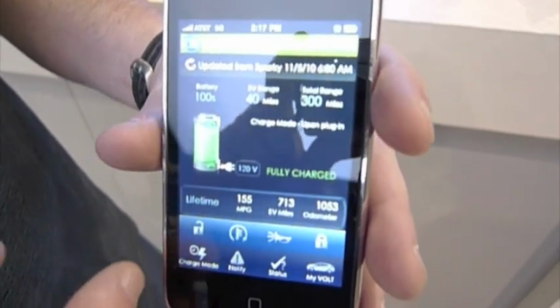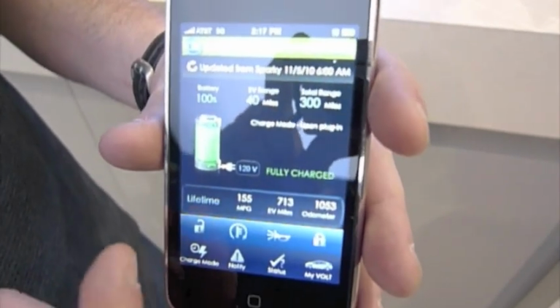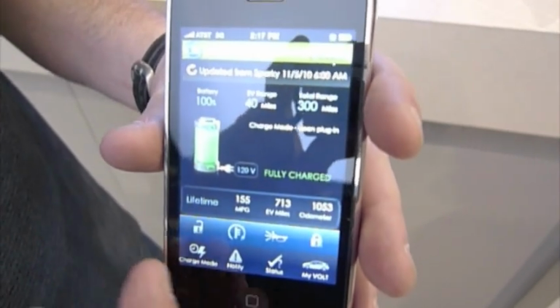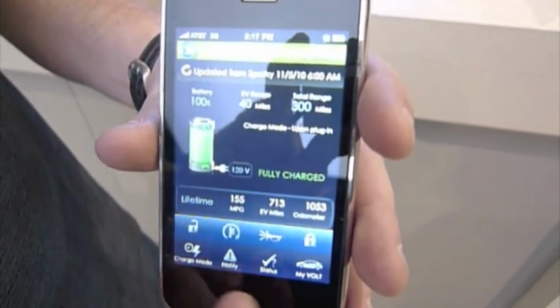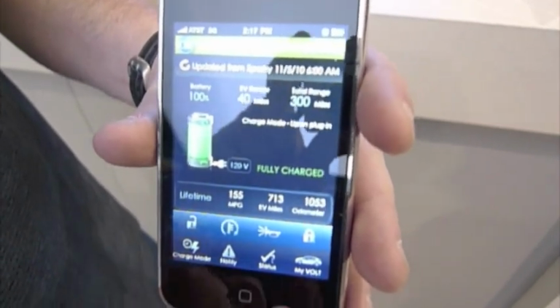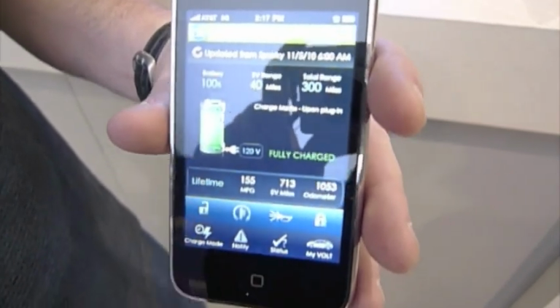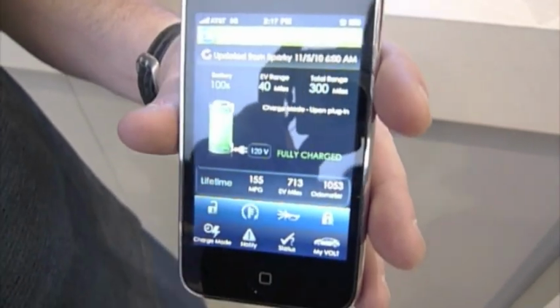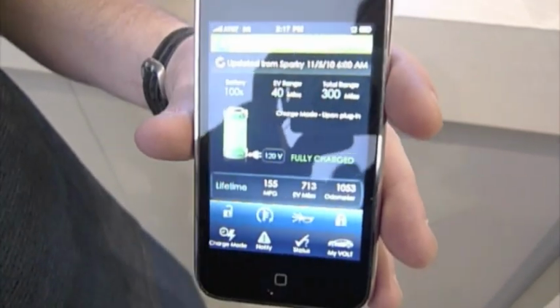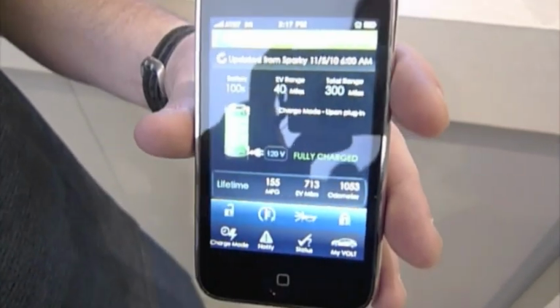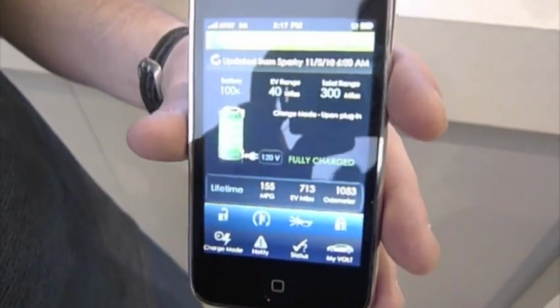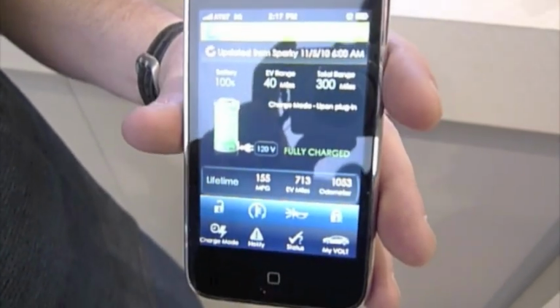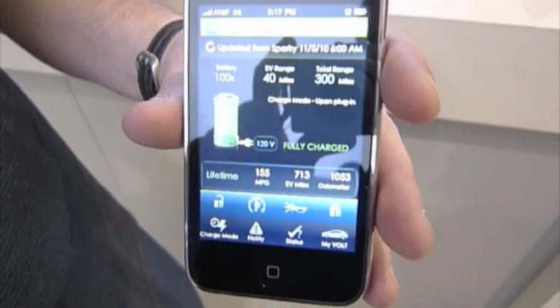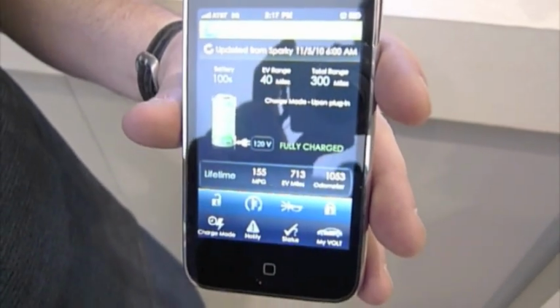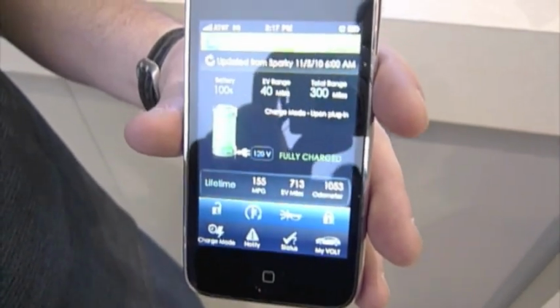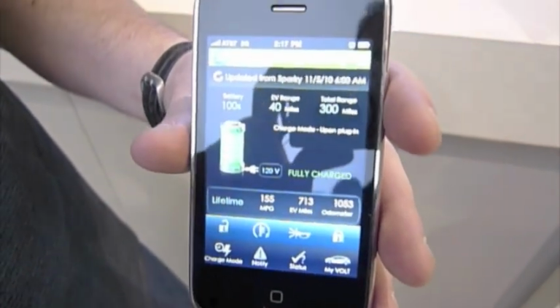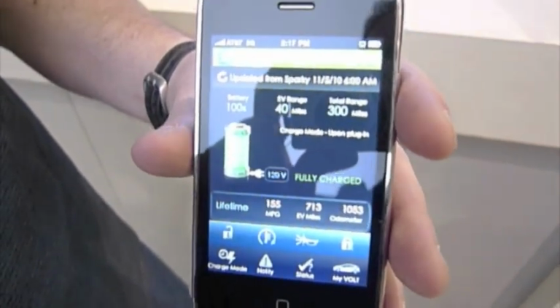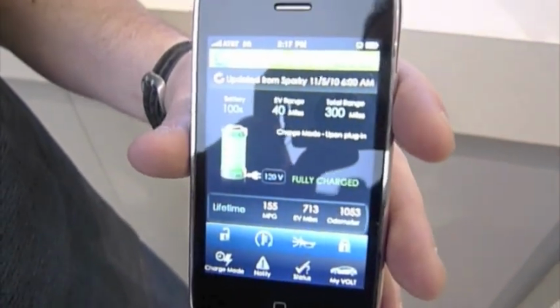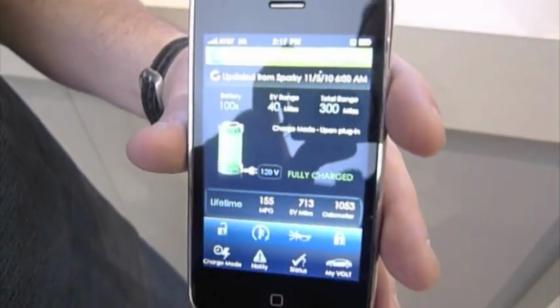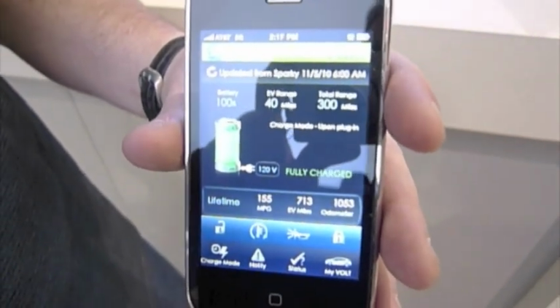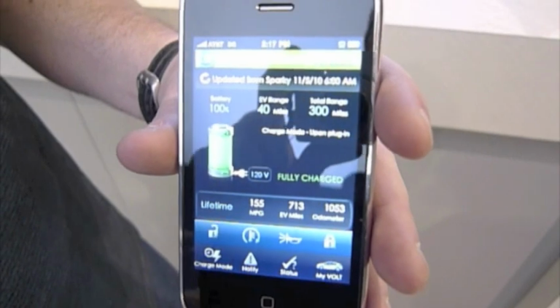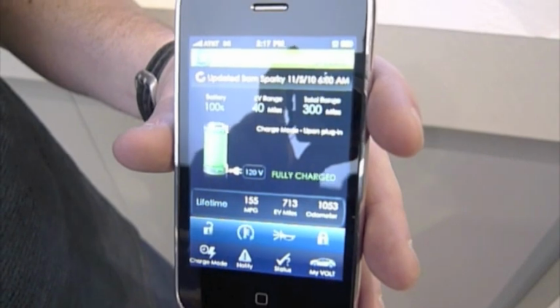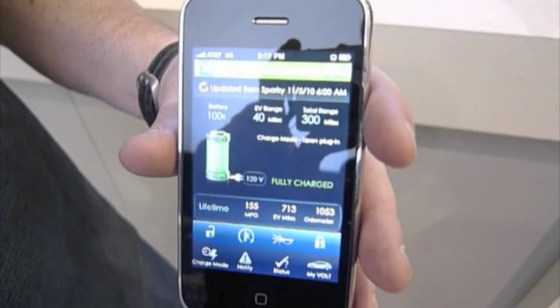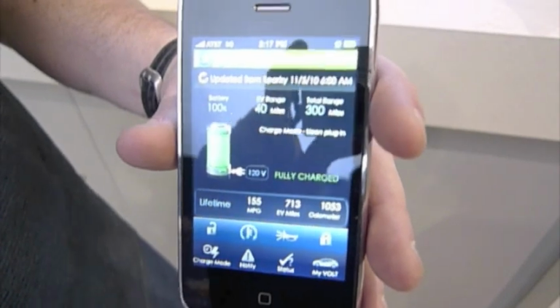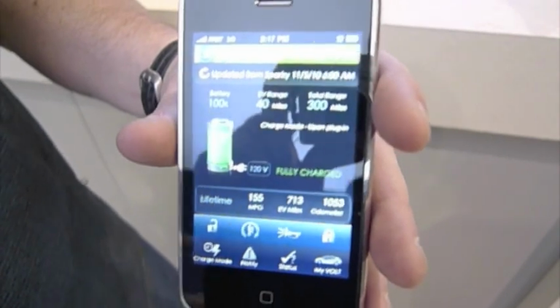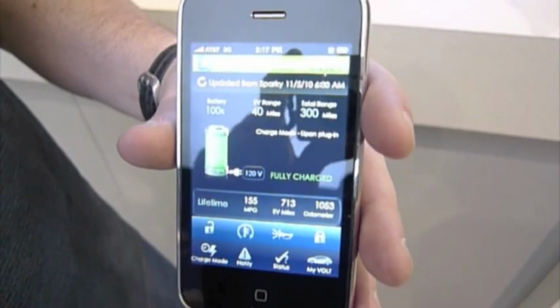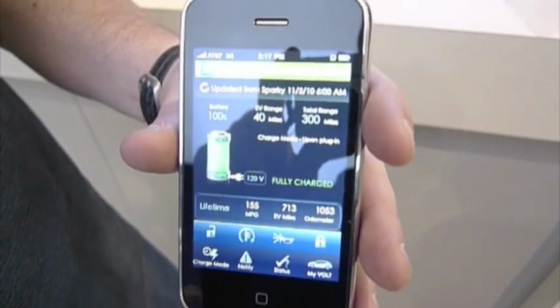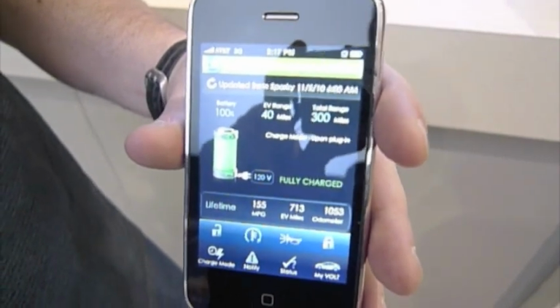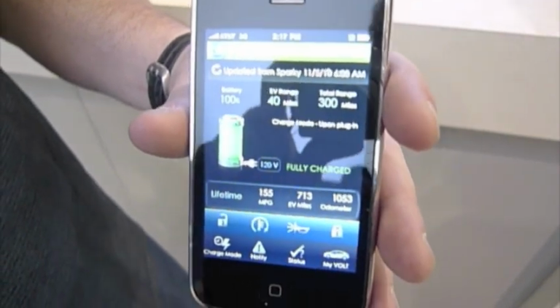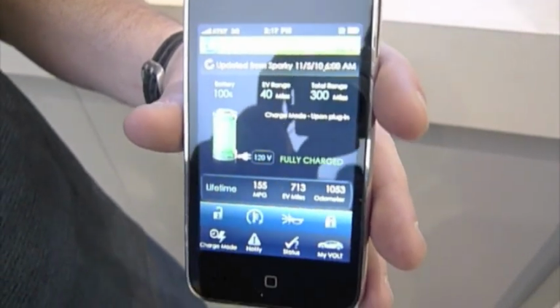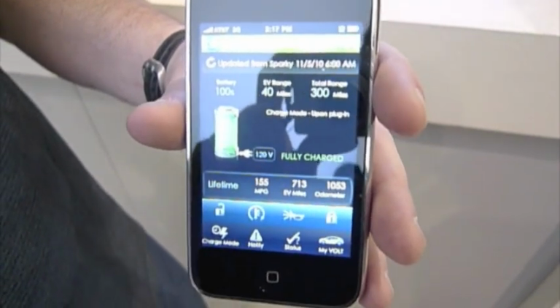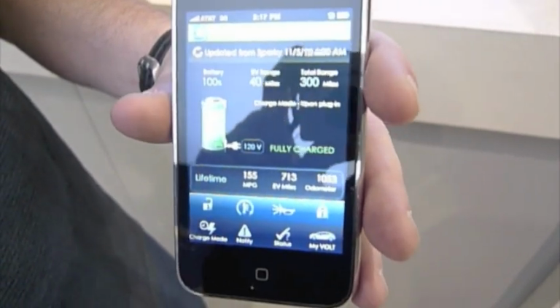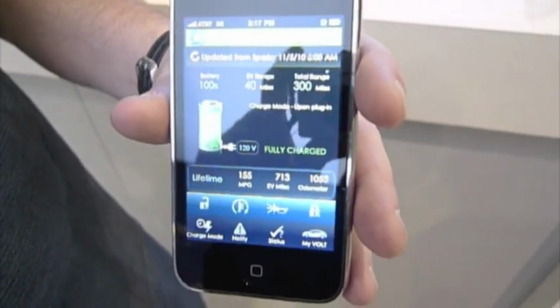We have the four functions that you have on a normal key fob: lock, unlock, remote start, lock your horn, and flash your lights.